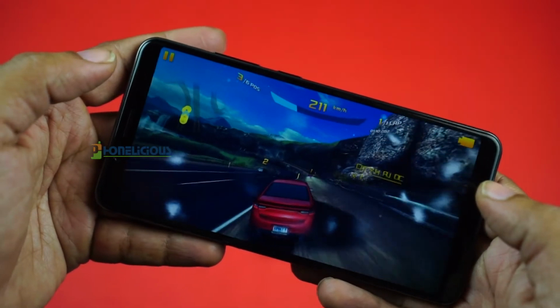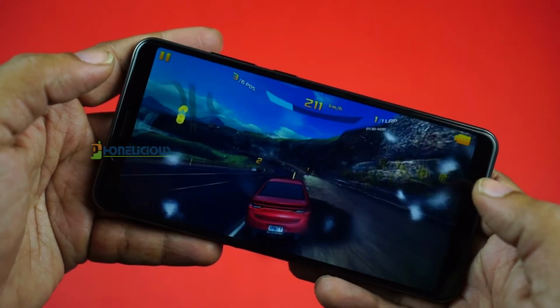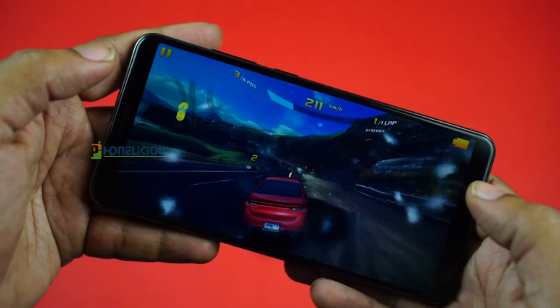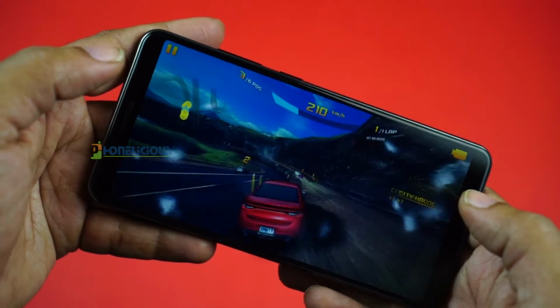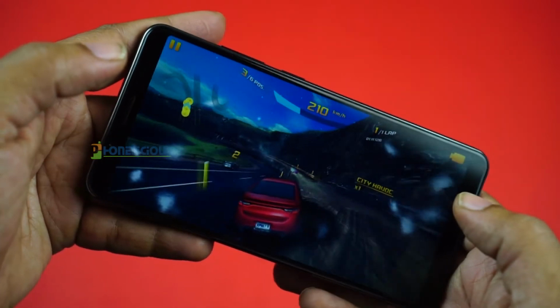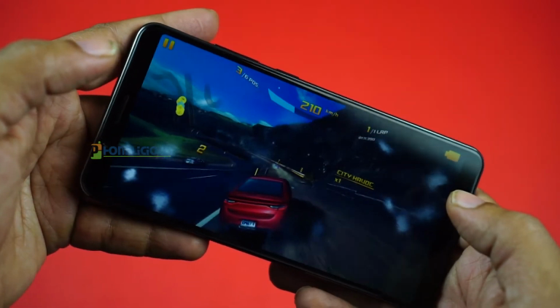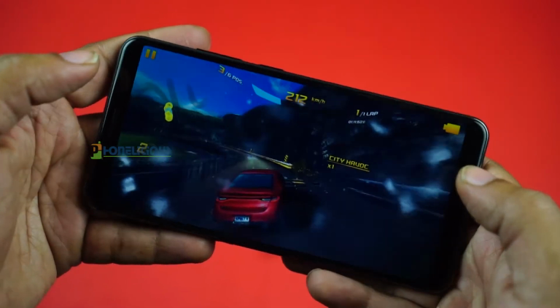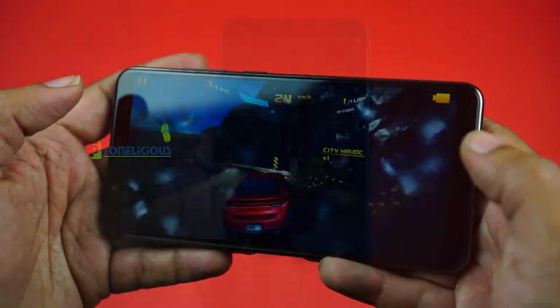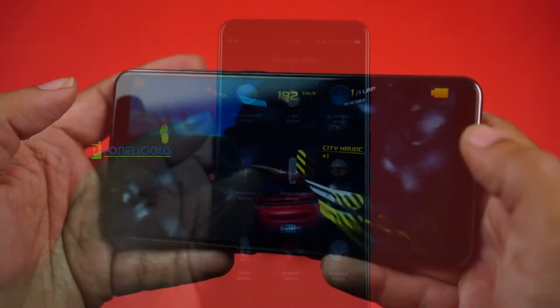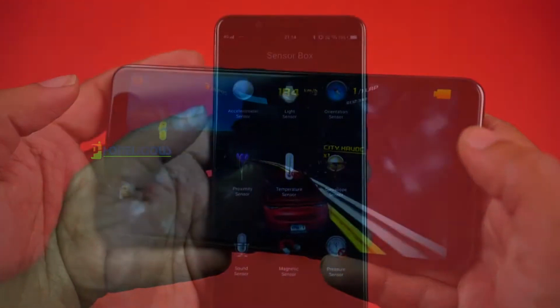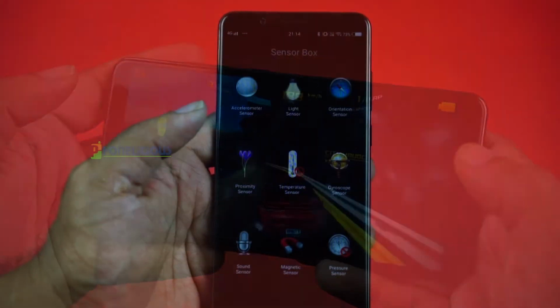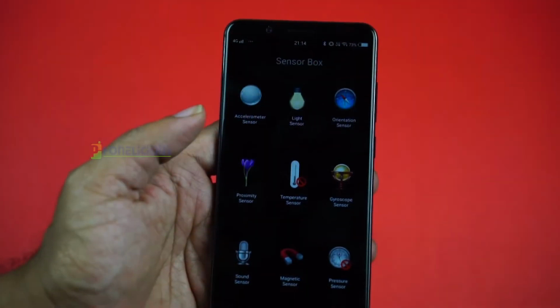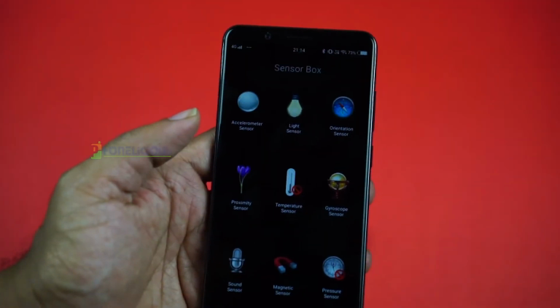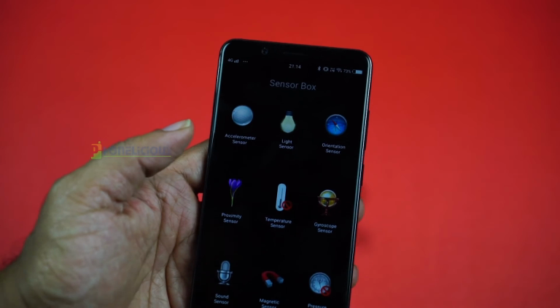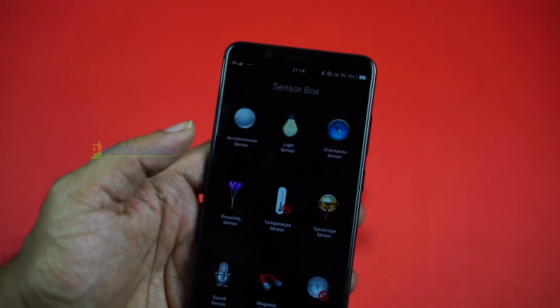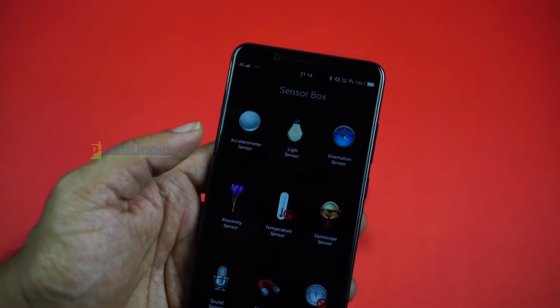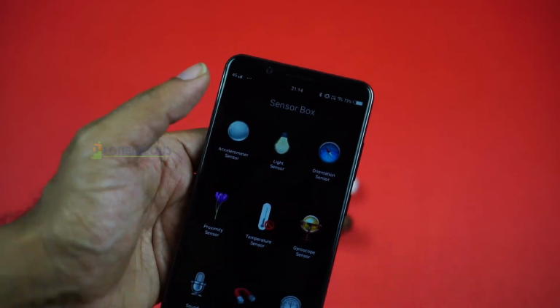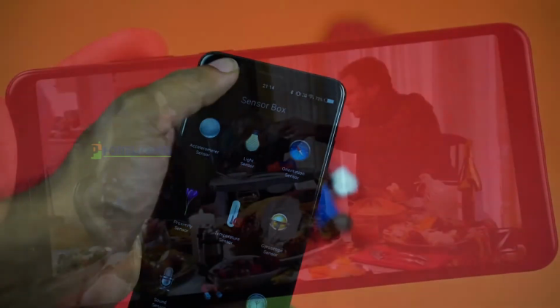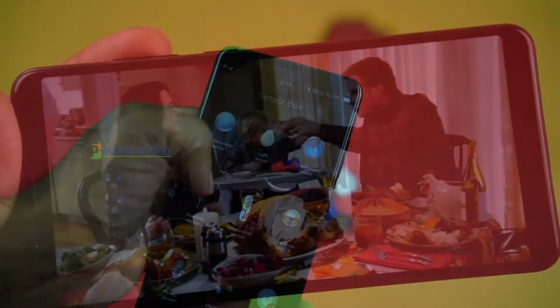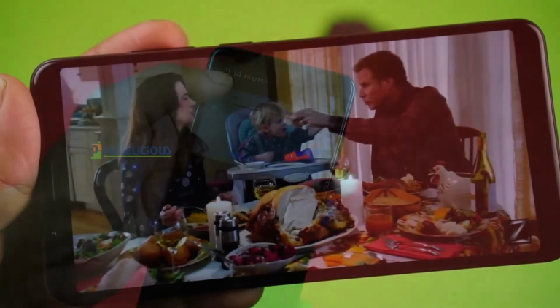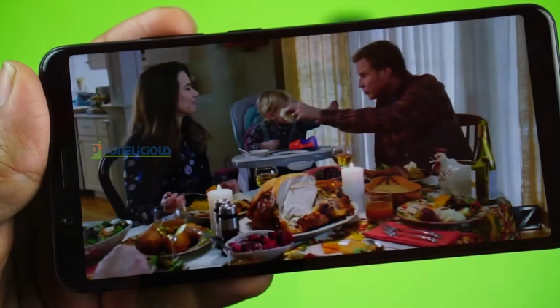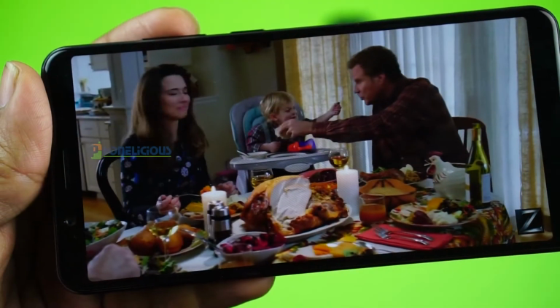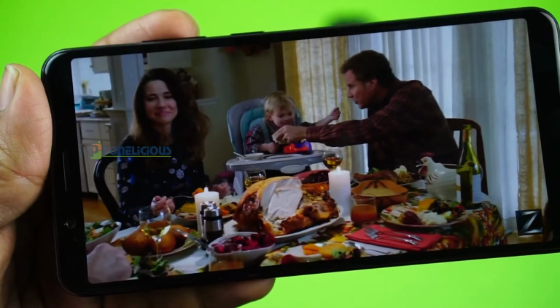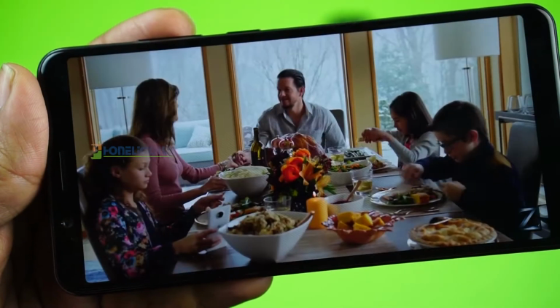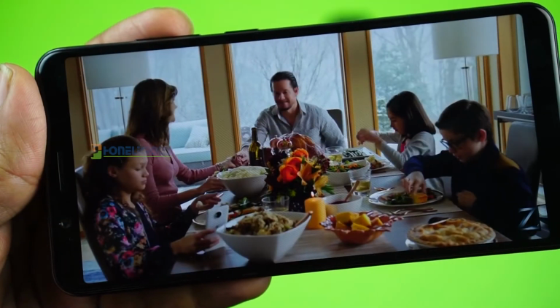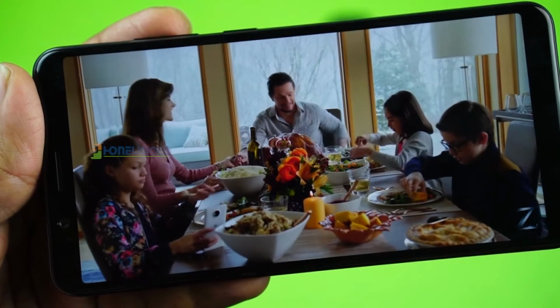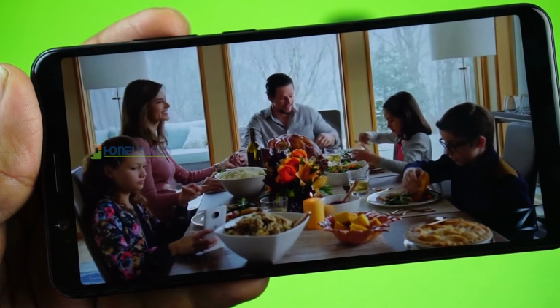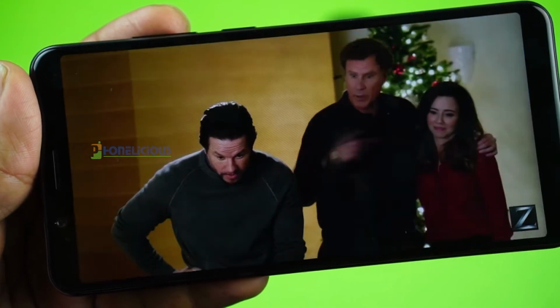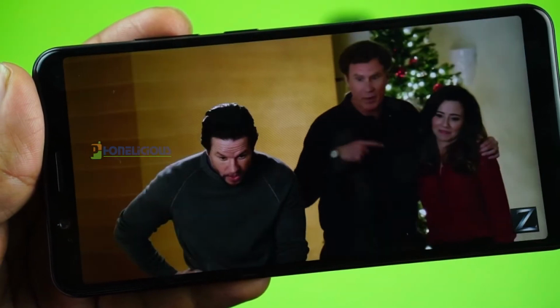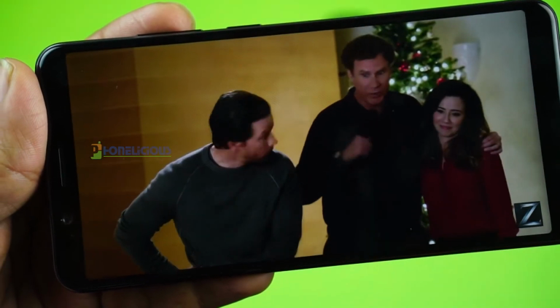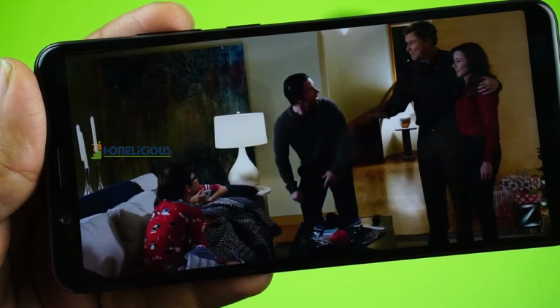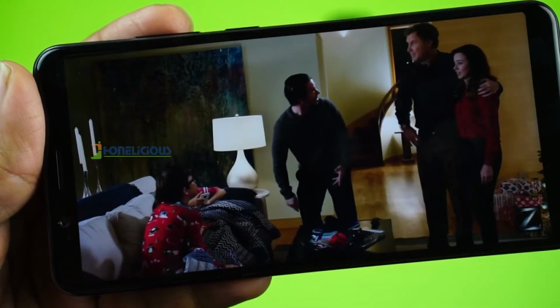The audio quality over the speakers is loud and clear. I tried with many different headsets and also found the audio to be of good quality over them.